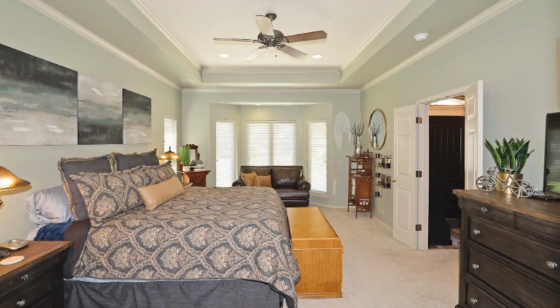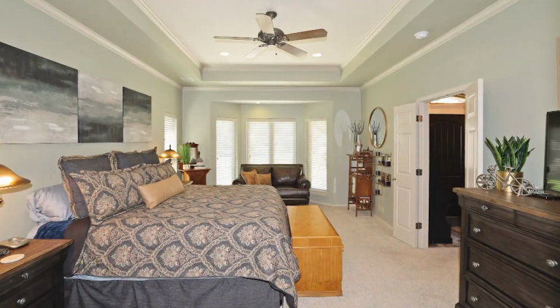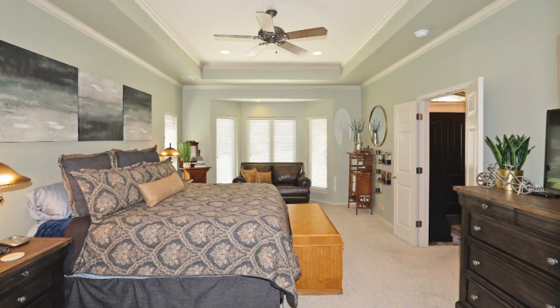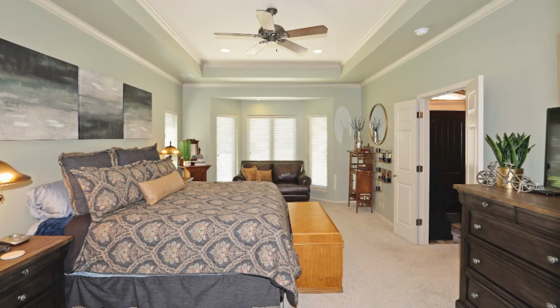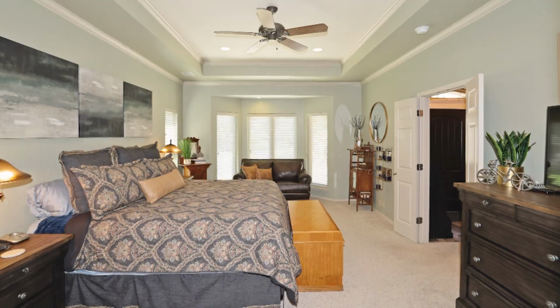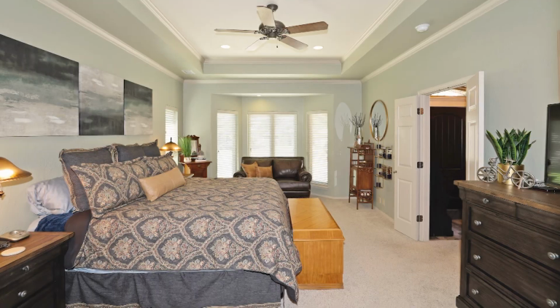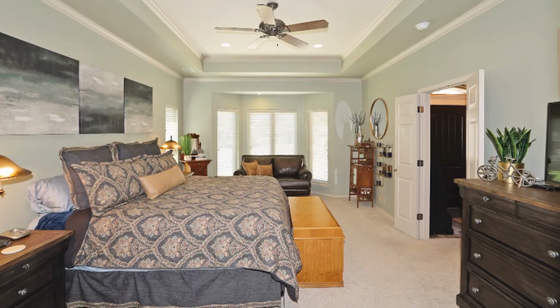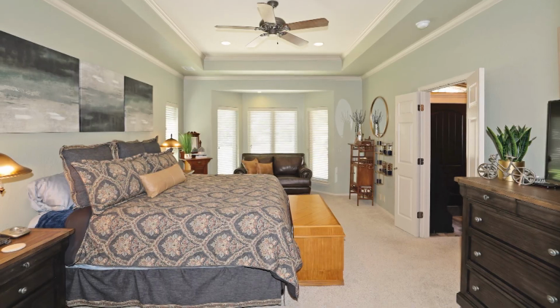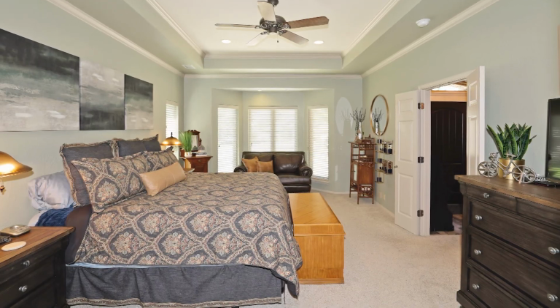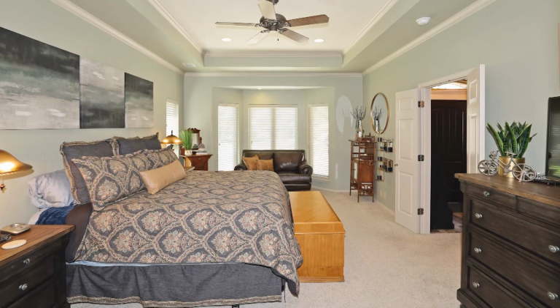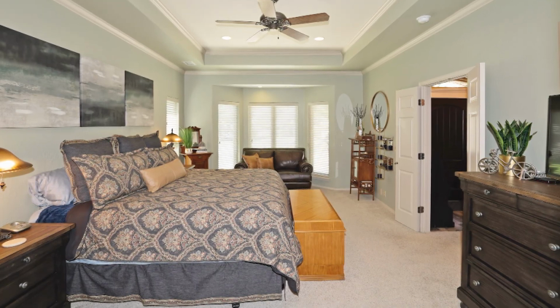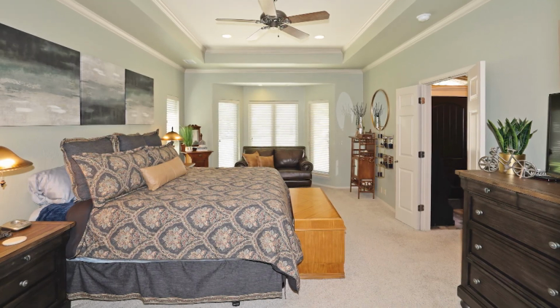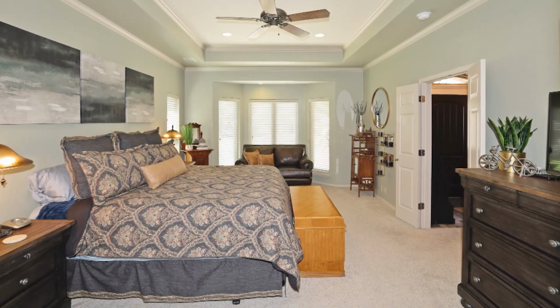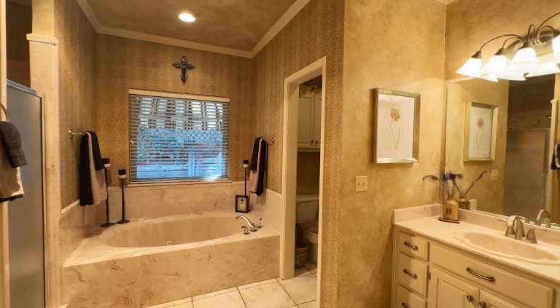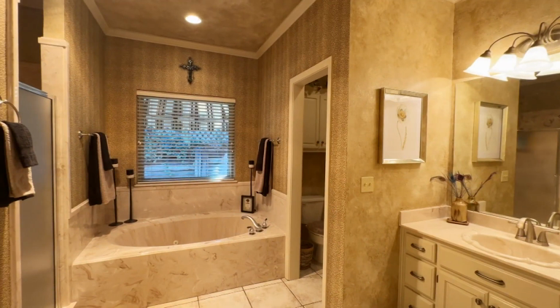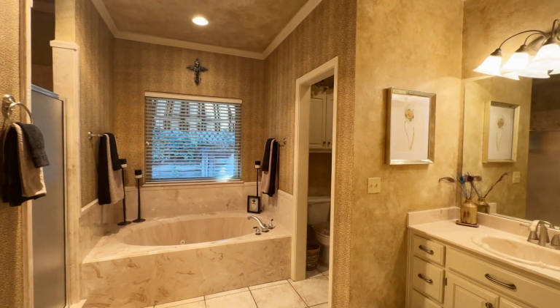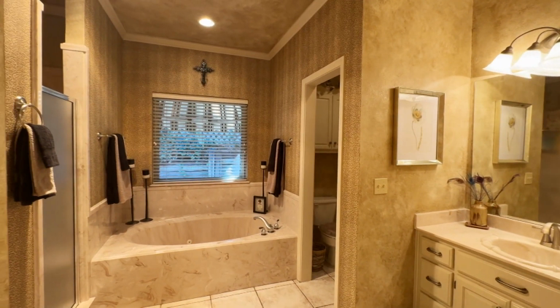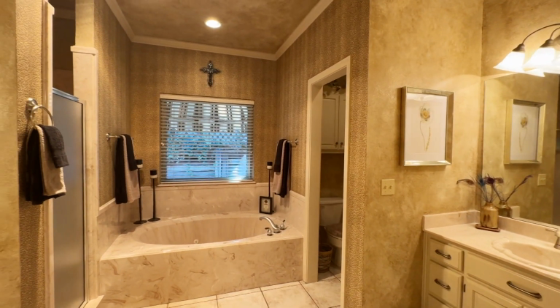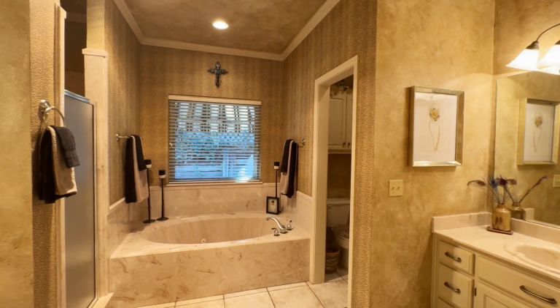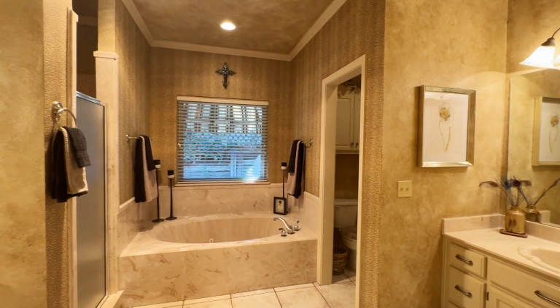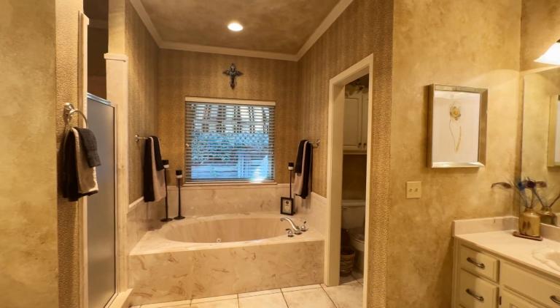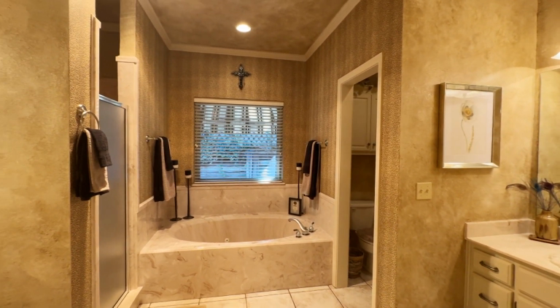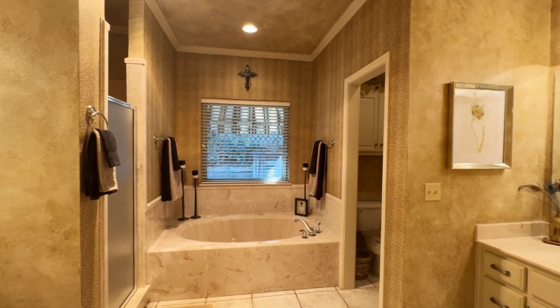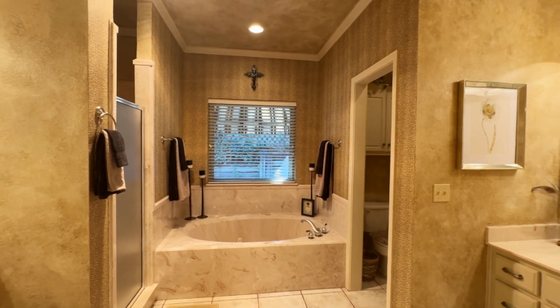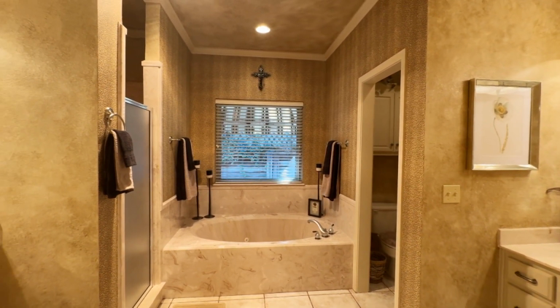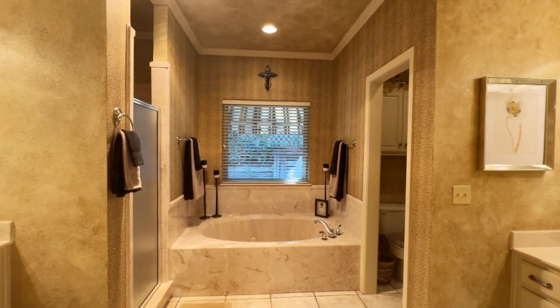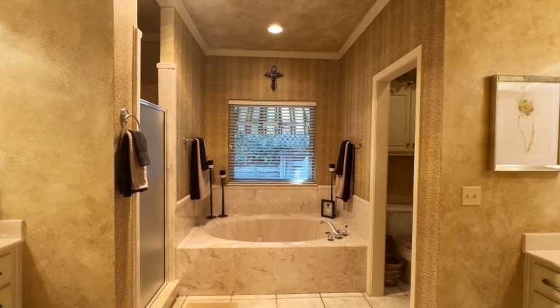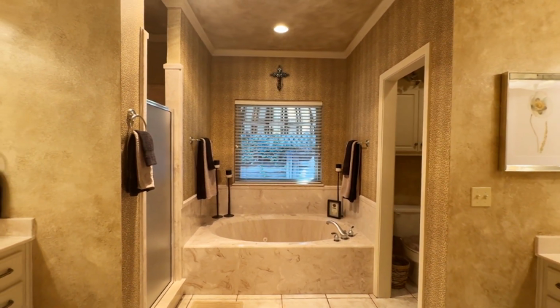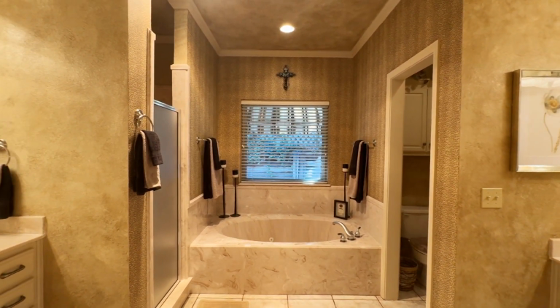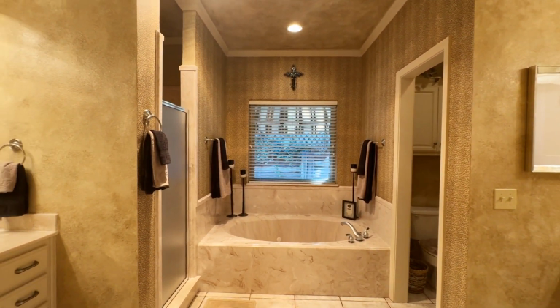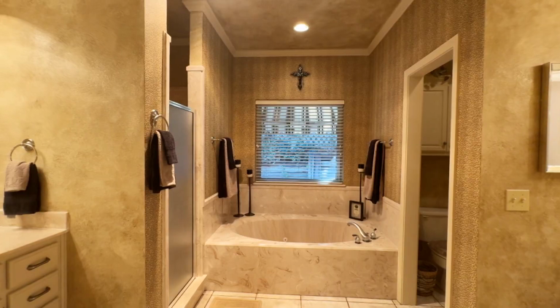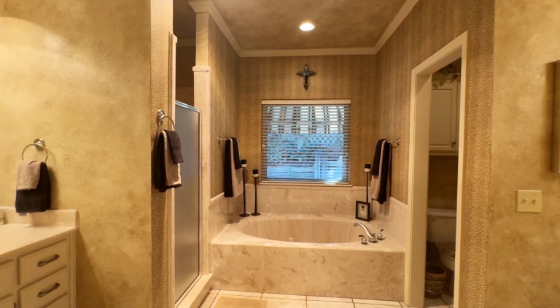The owner's suite is a nice retreat with separate vanities, separate tub and shower, and two closets.